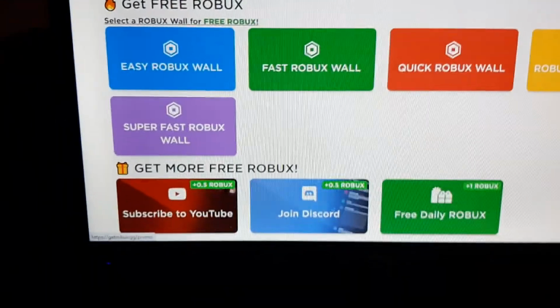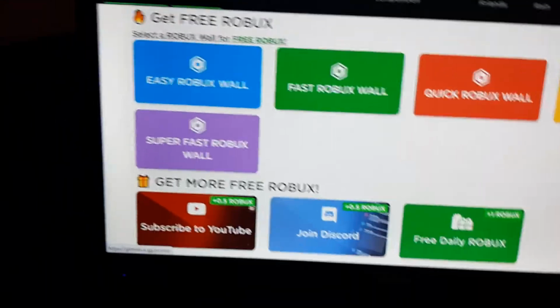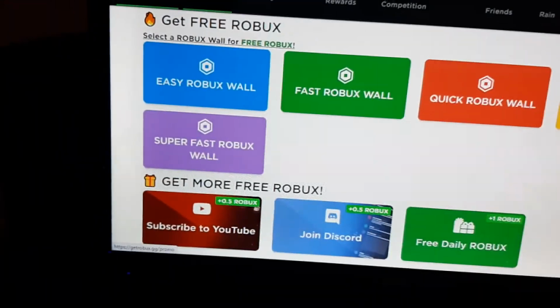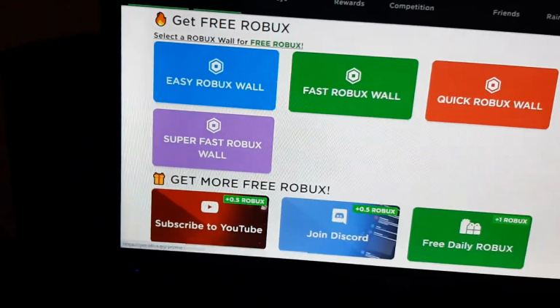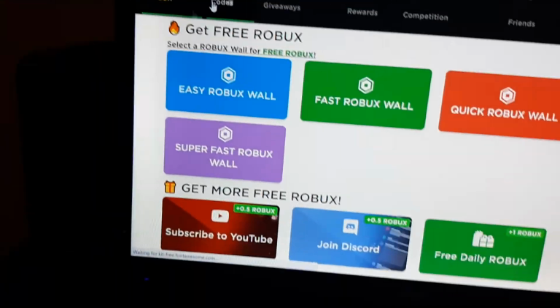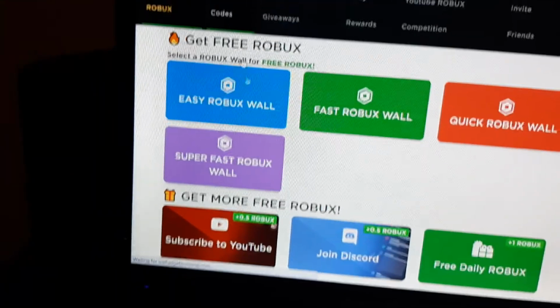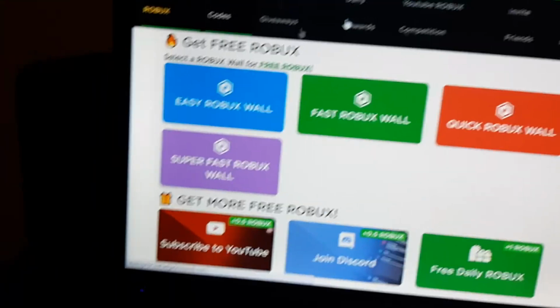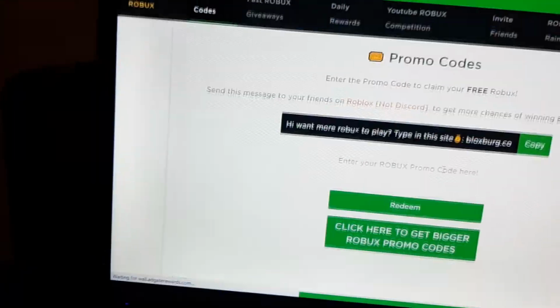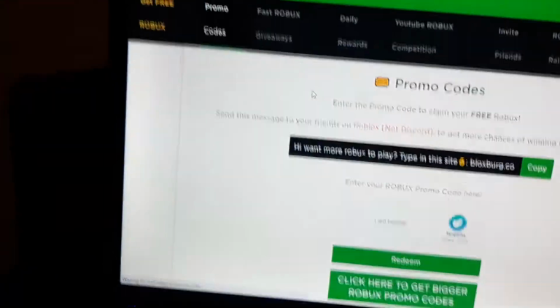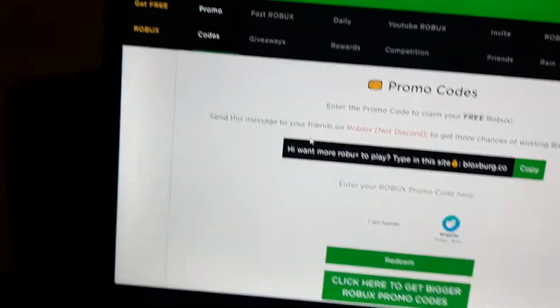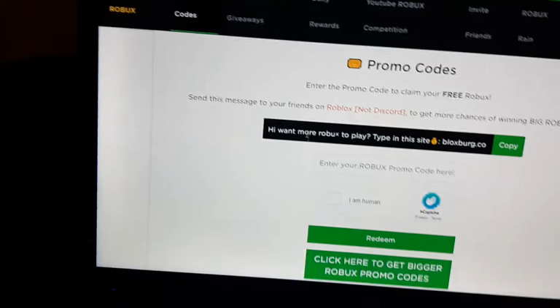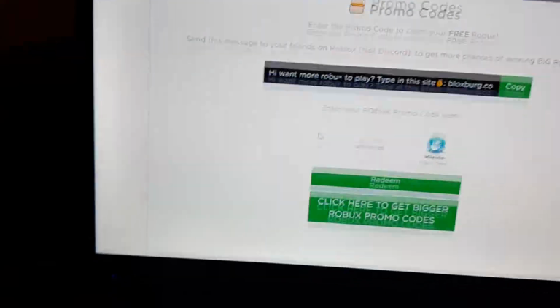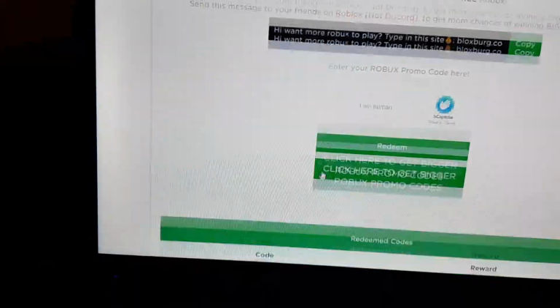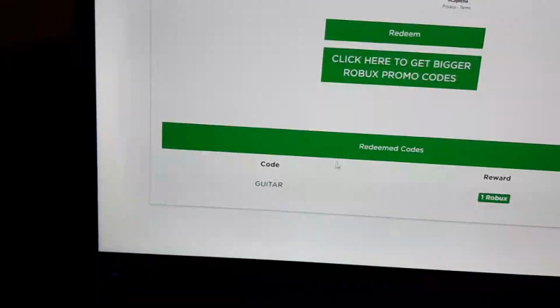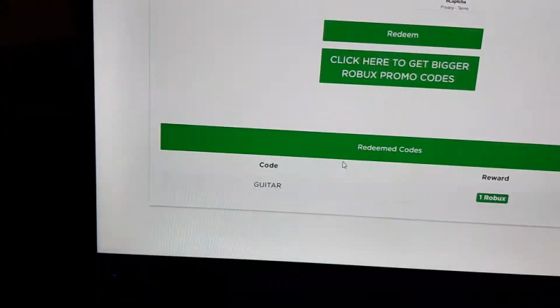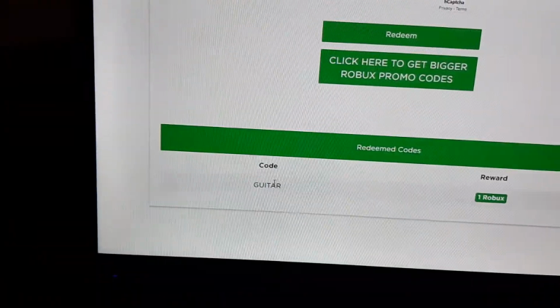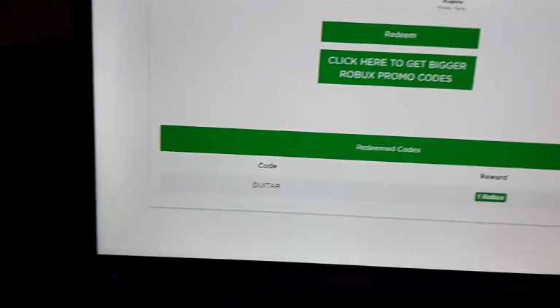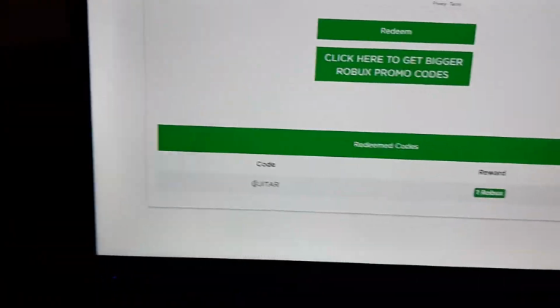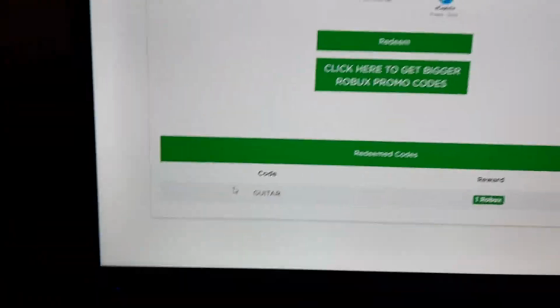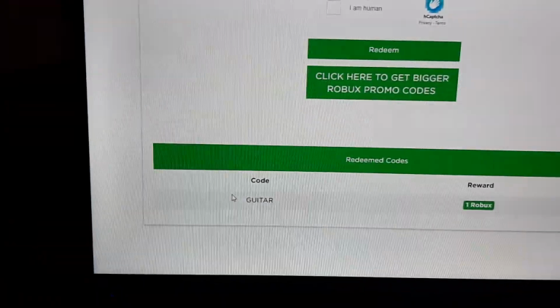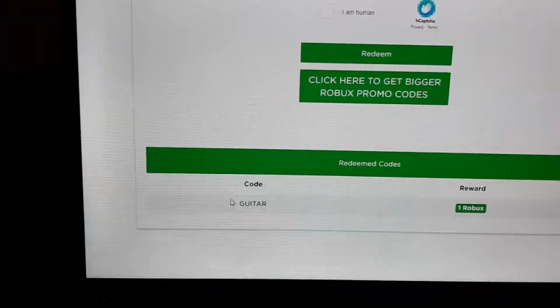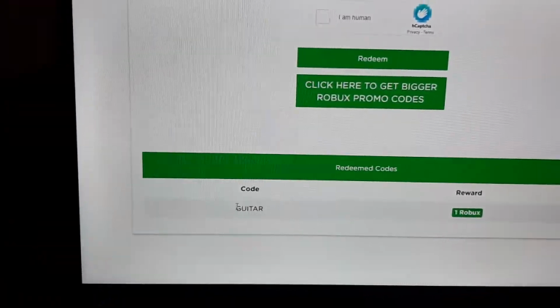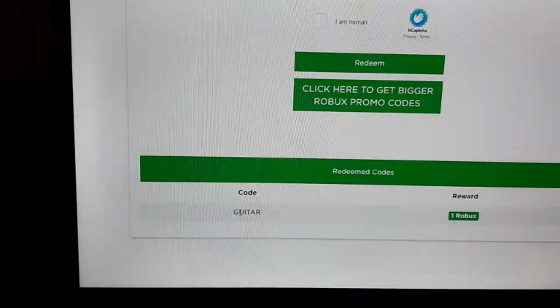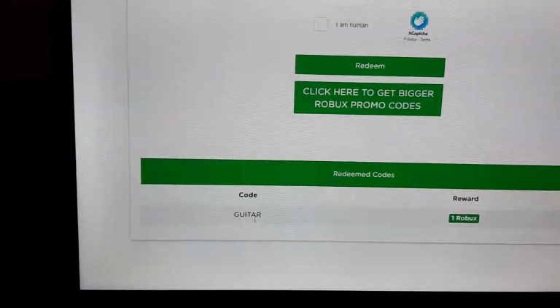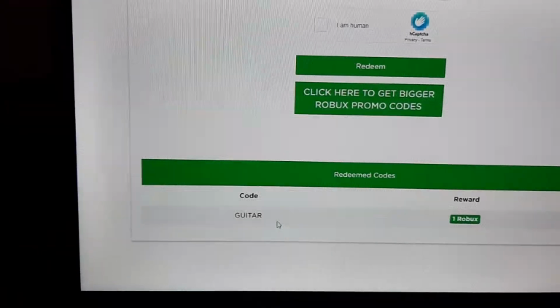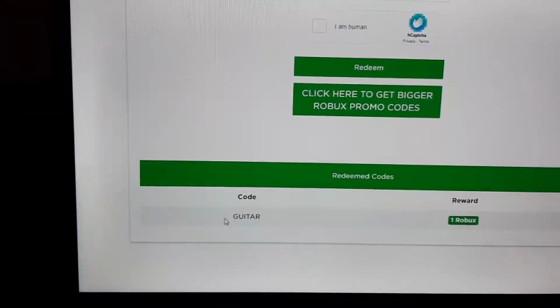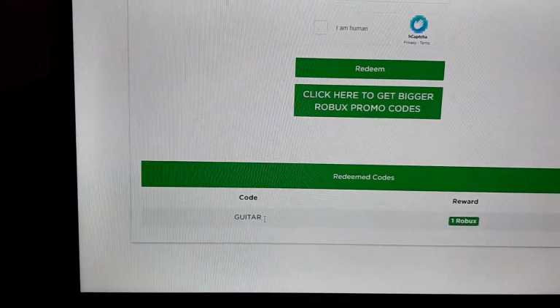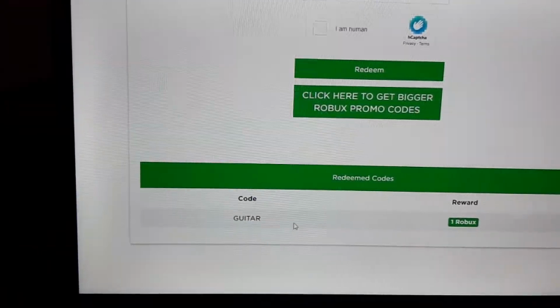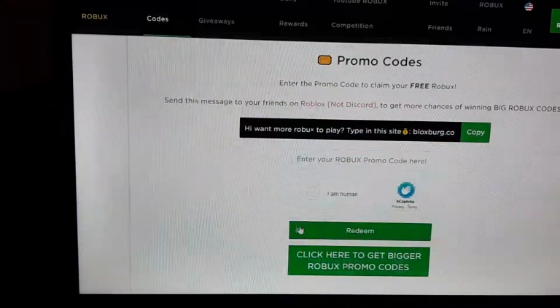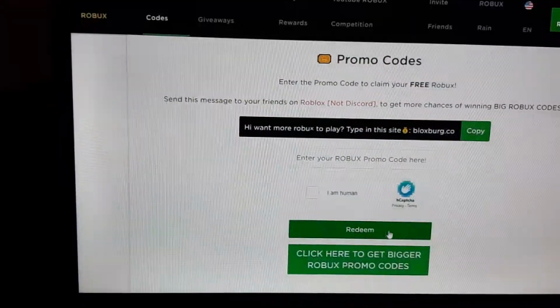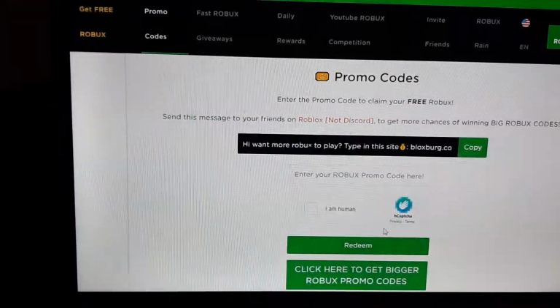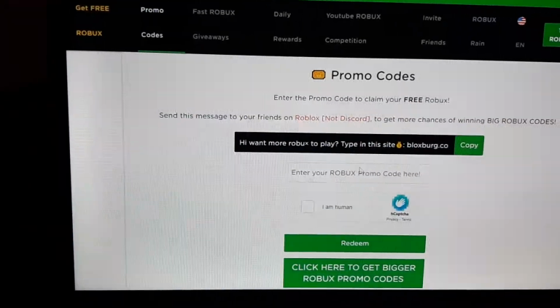You could also get promo codes. The promo code for now is 'guitar' for one Robux.